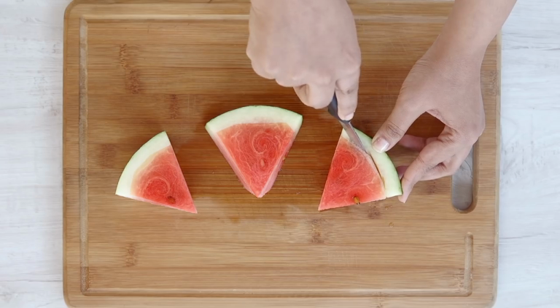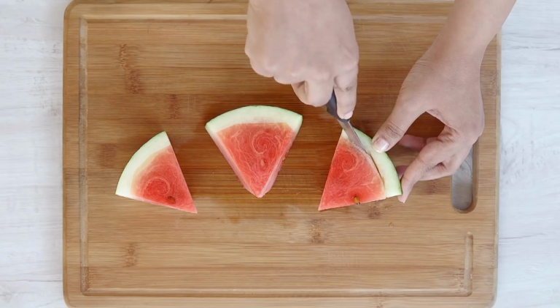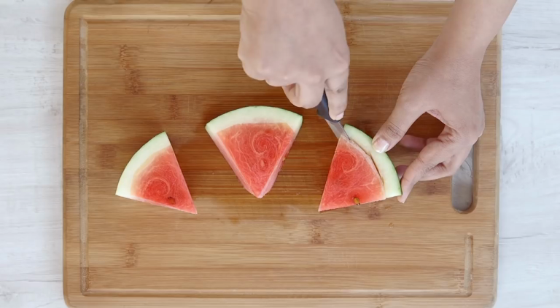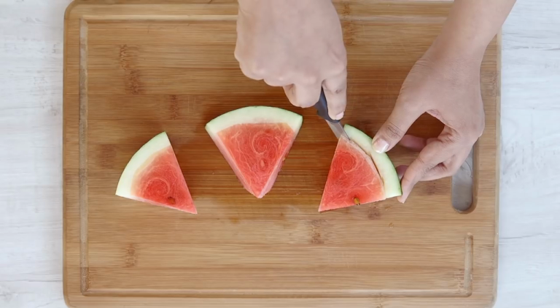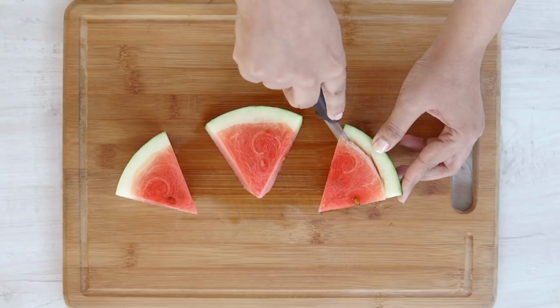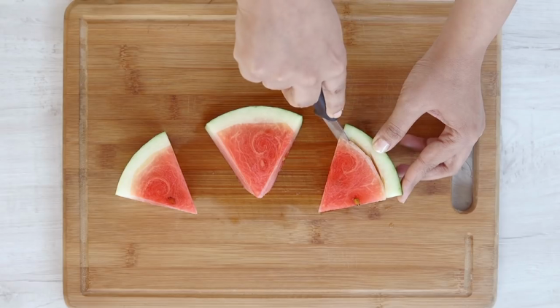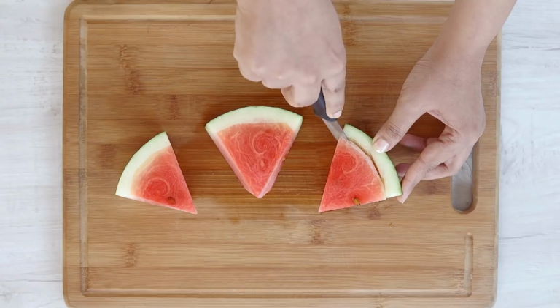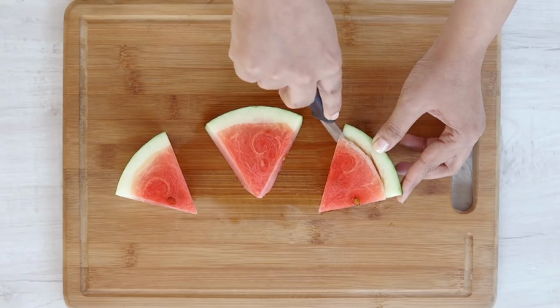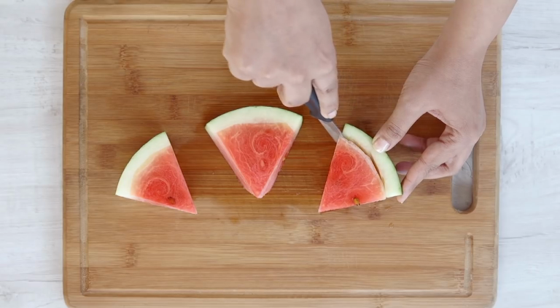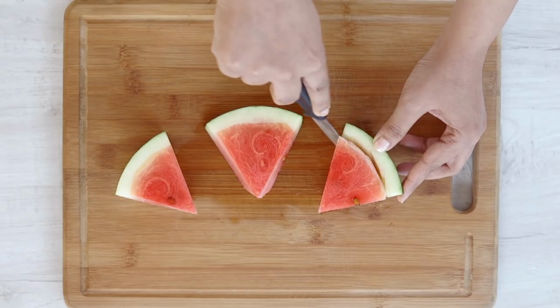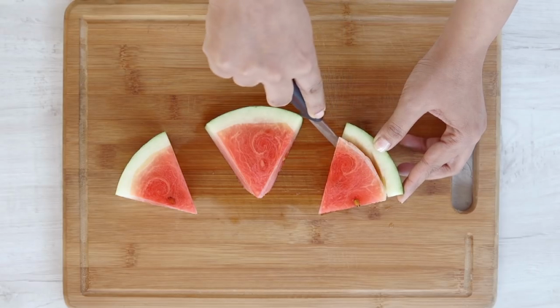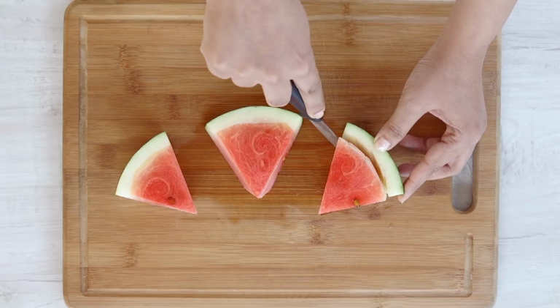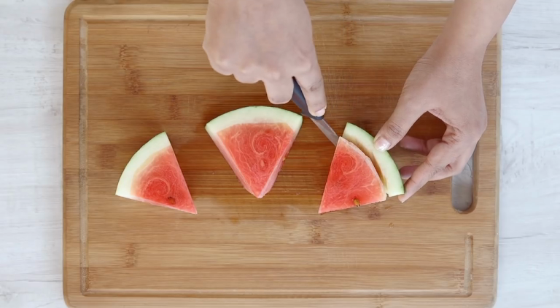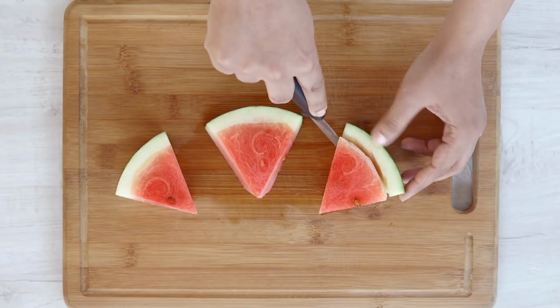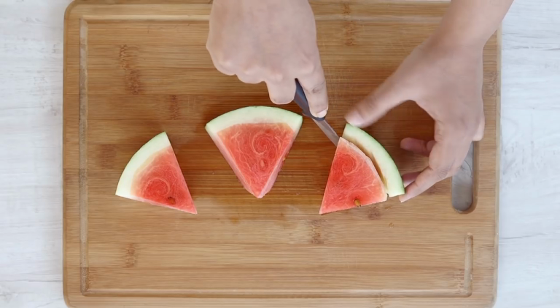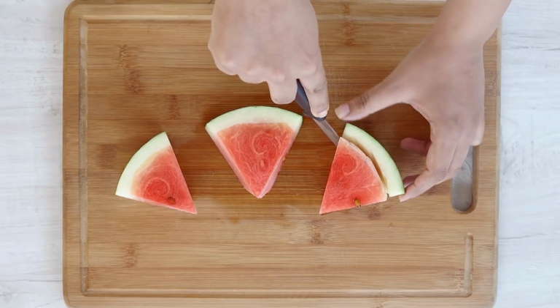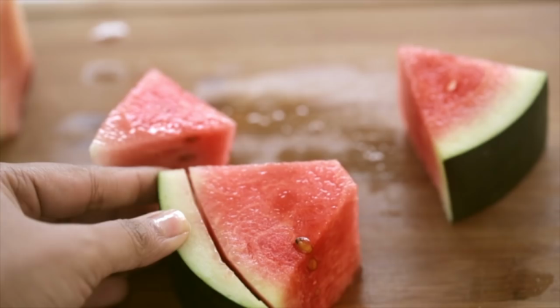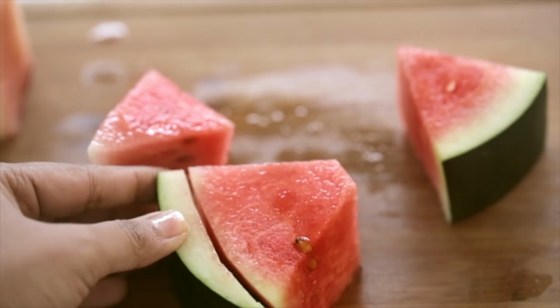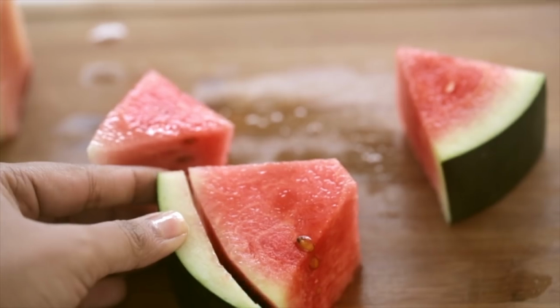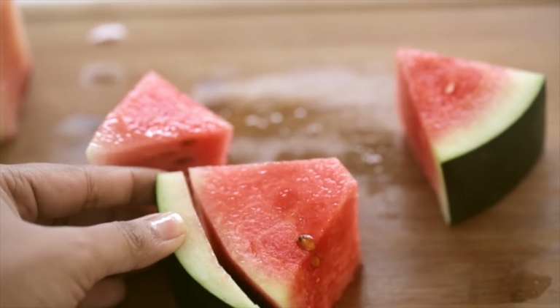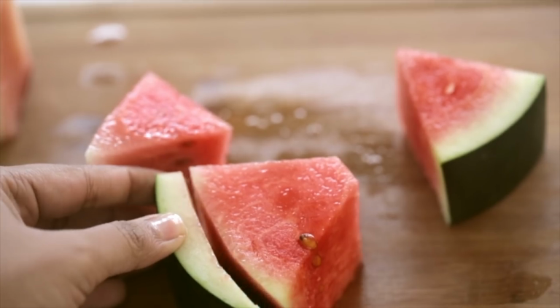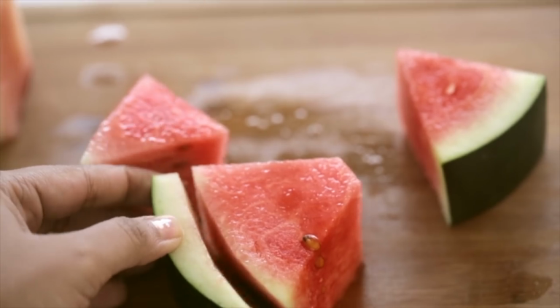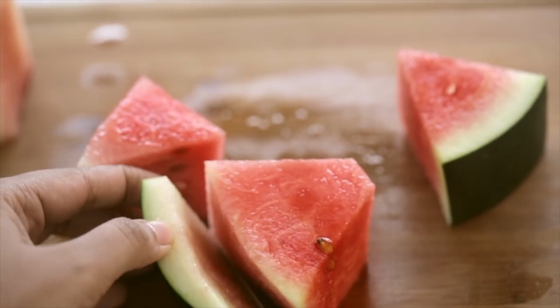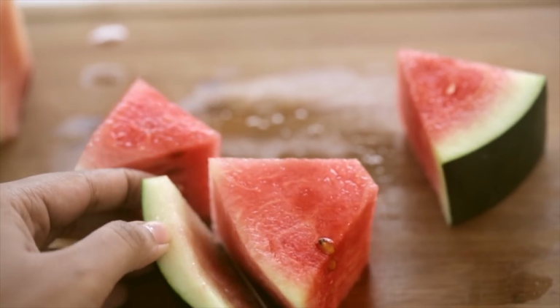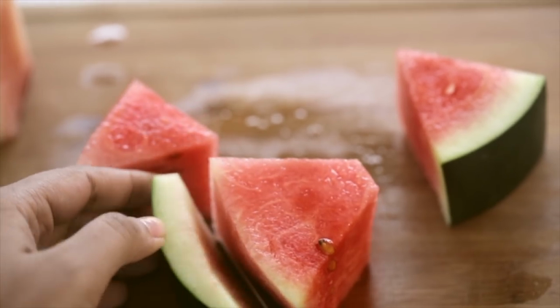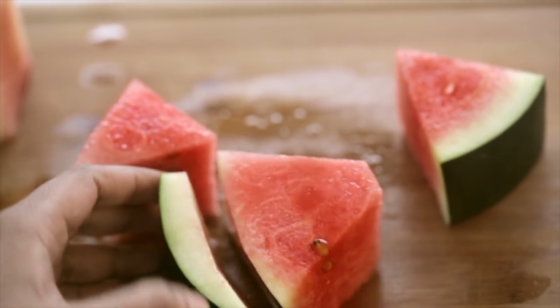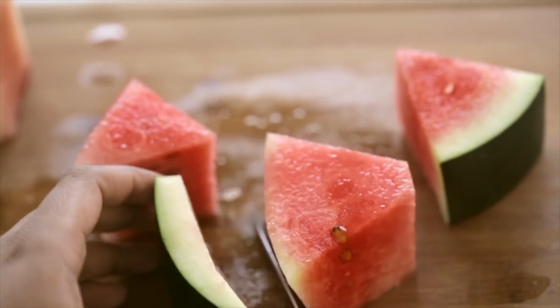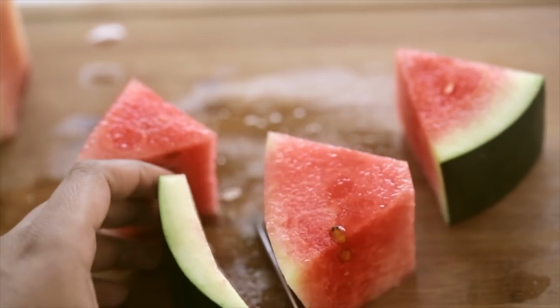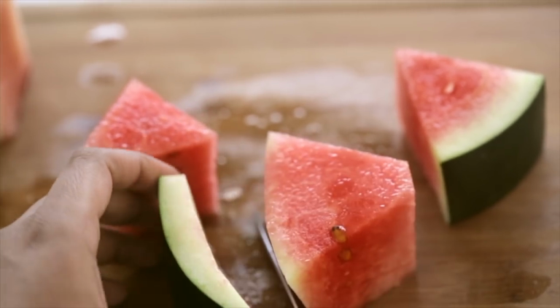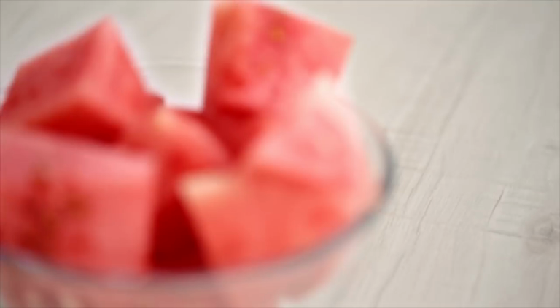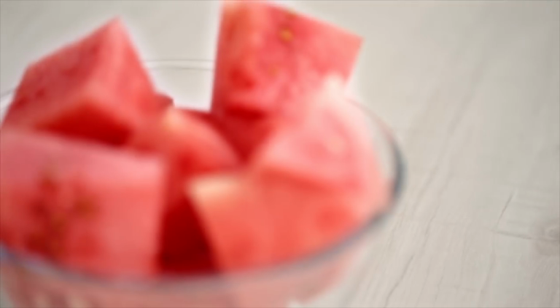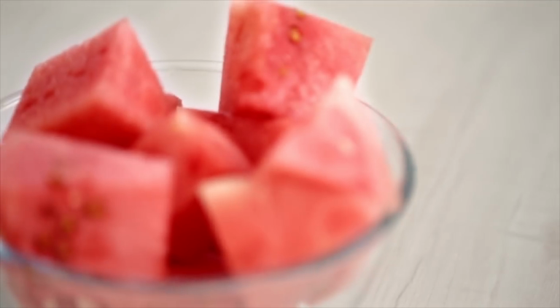You can remove the seeds if you want, but they can be eaten and are a good source of fibre.